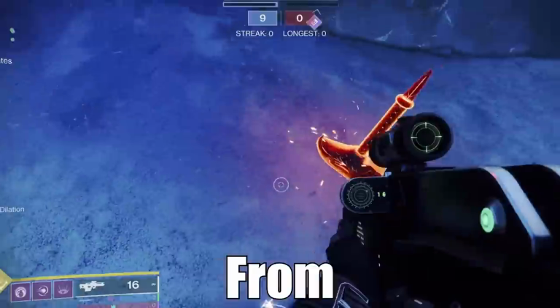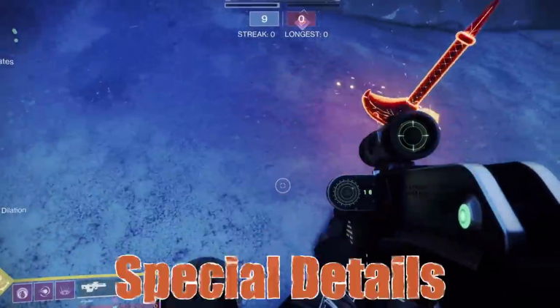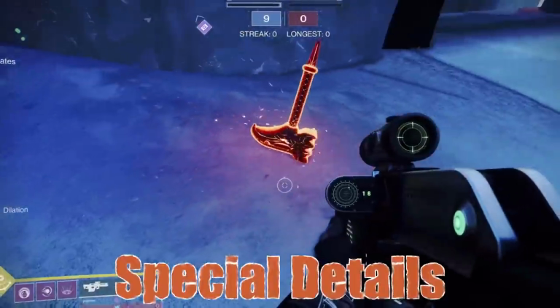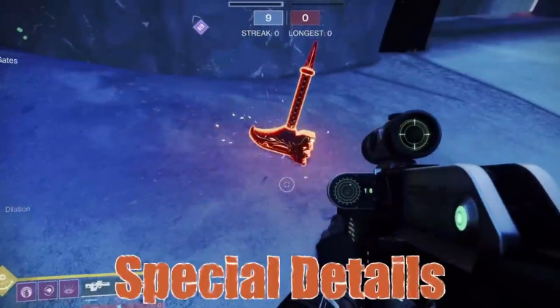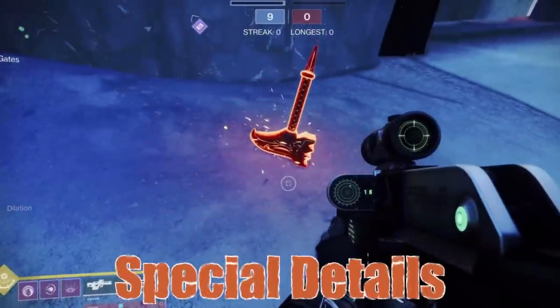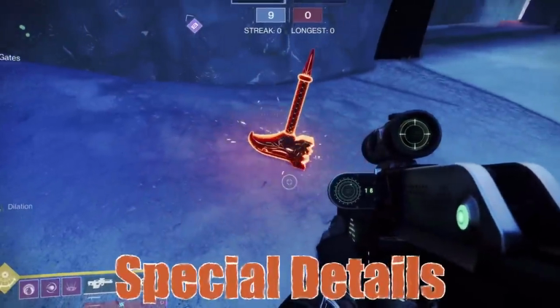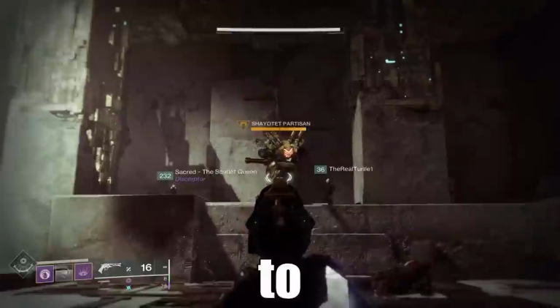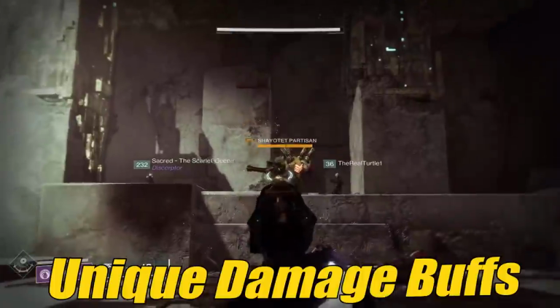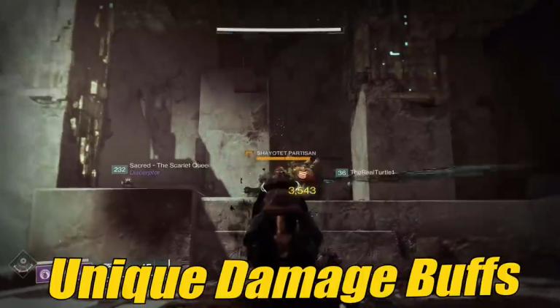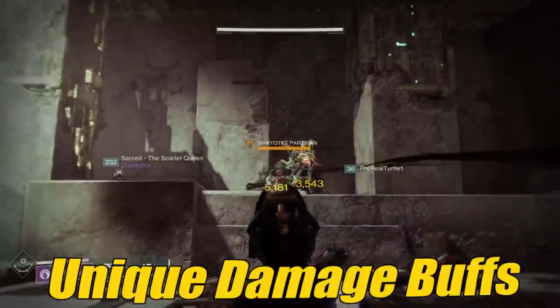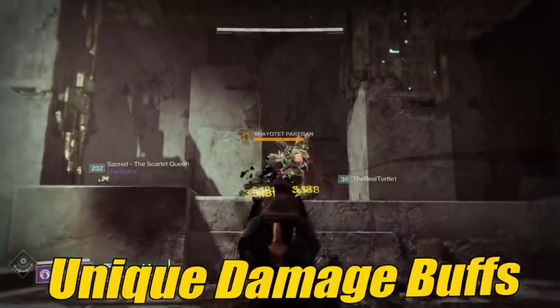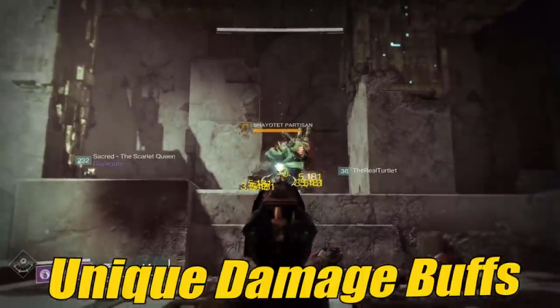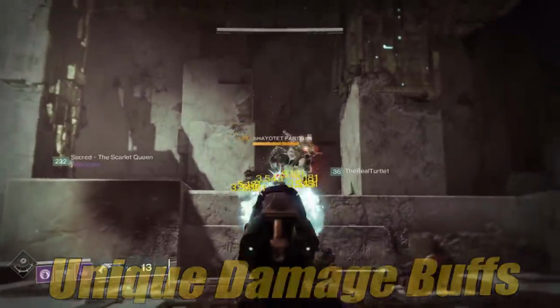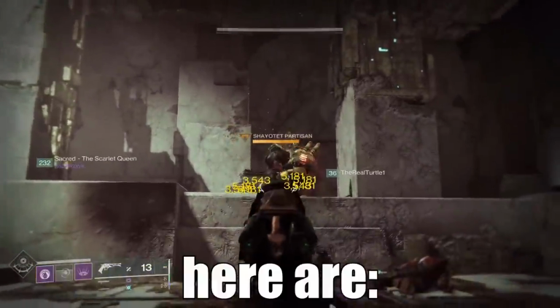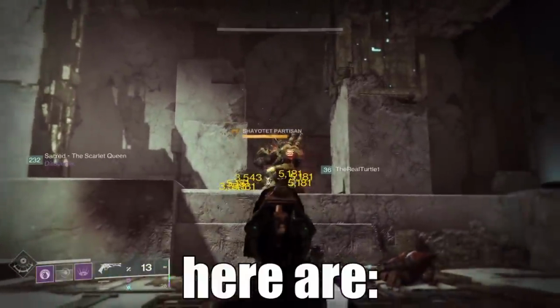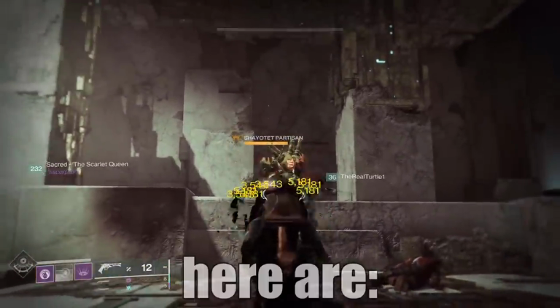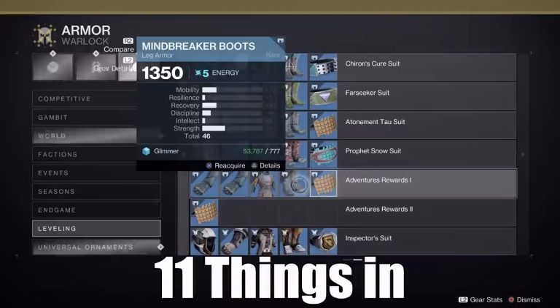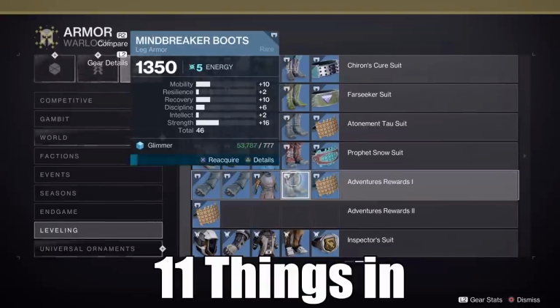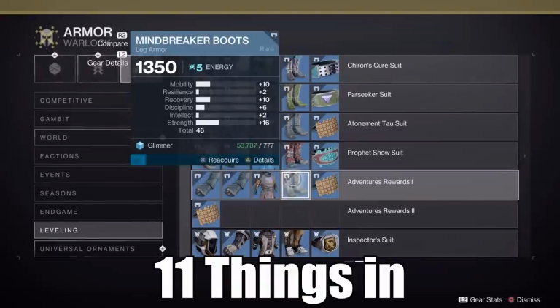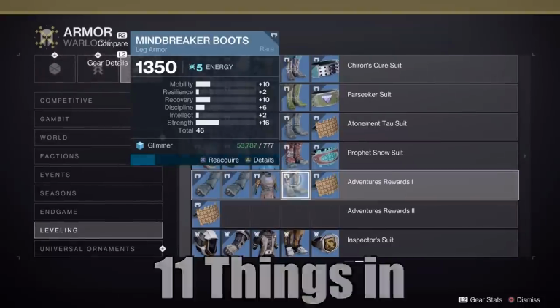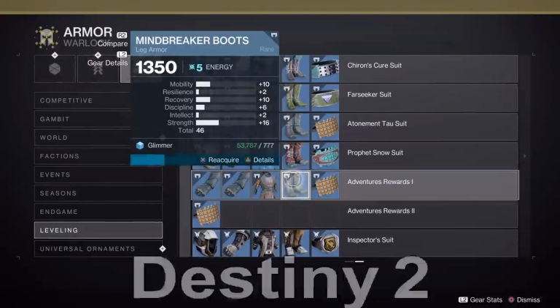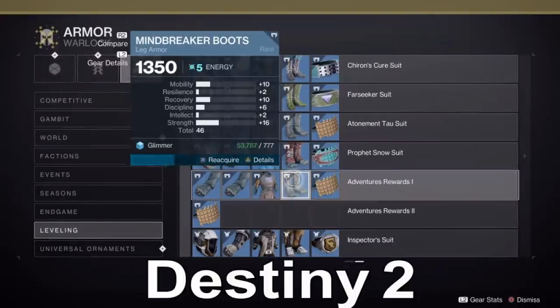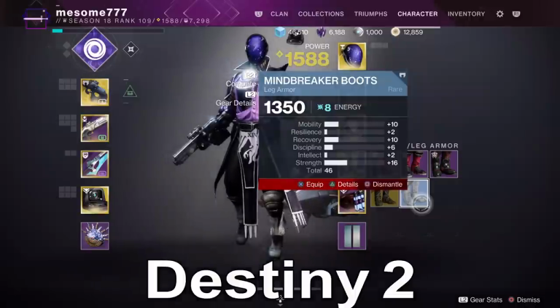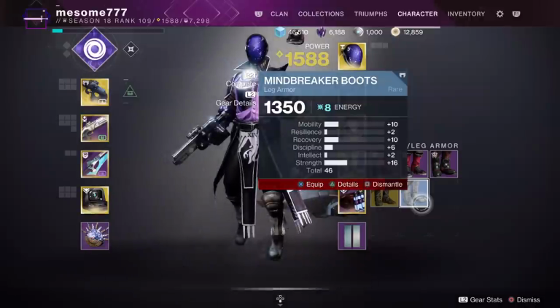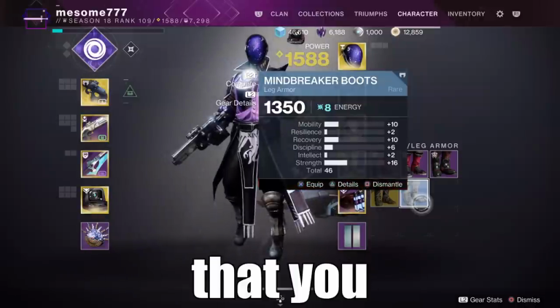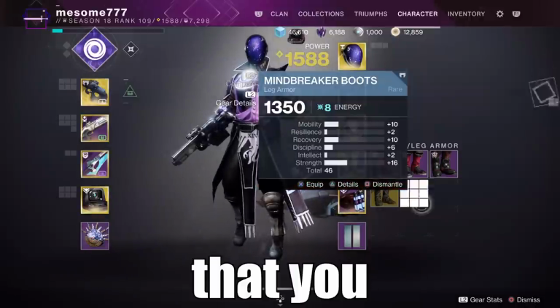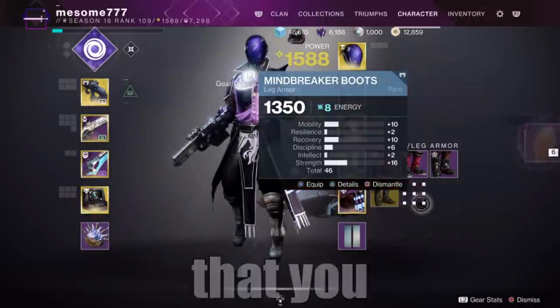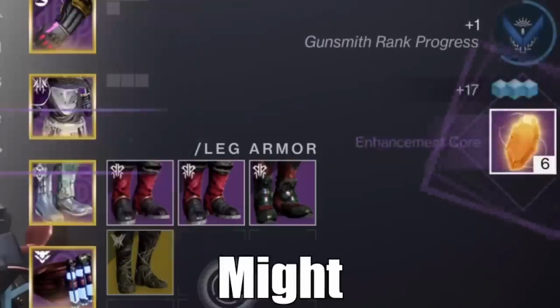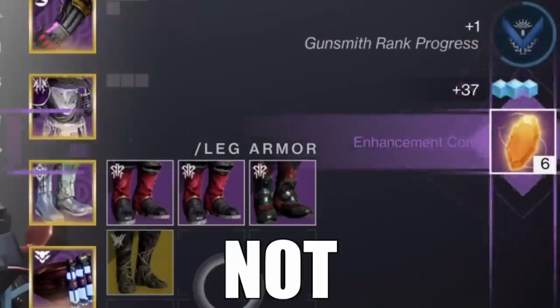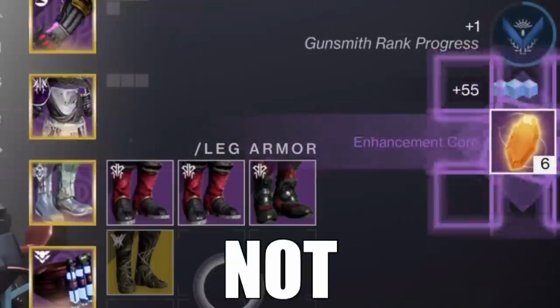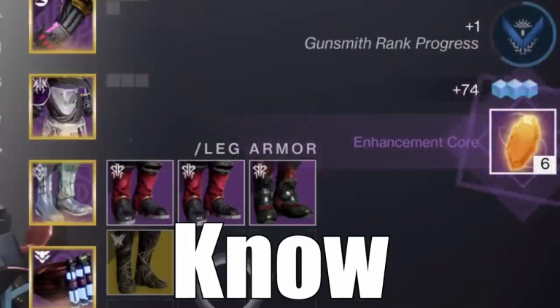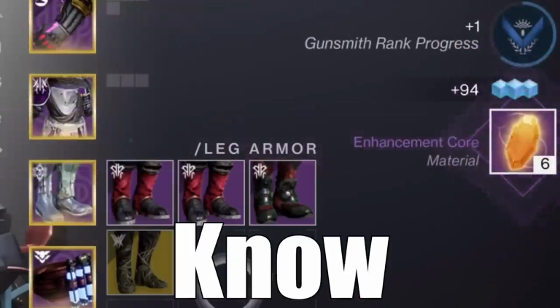From special details to unique damage buffs, here are 11 things in Destiny 2 that you might not know.